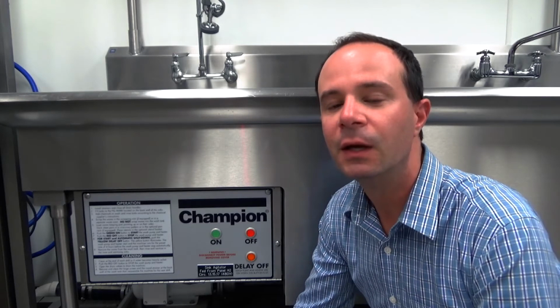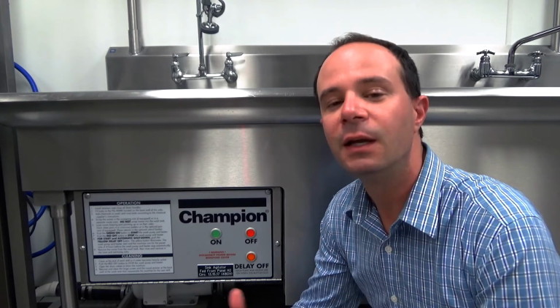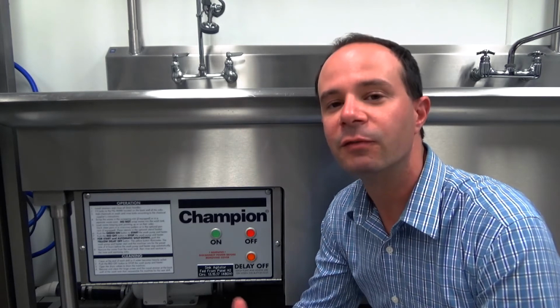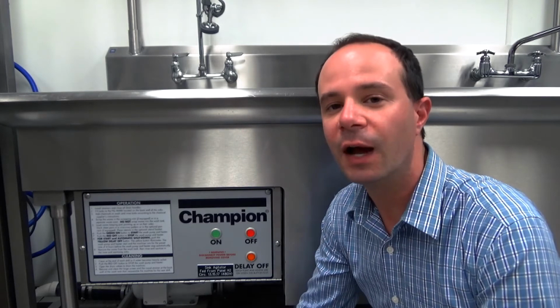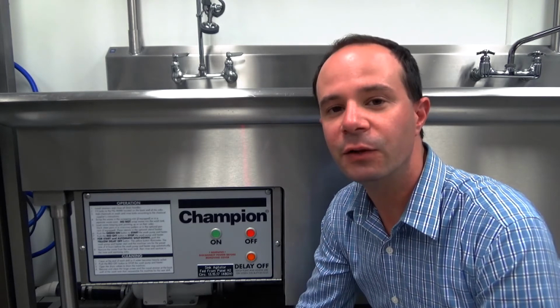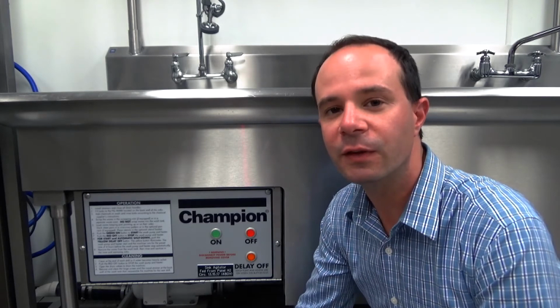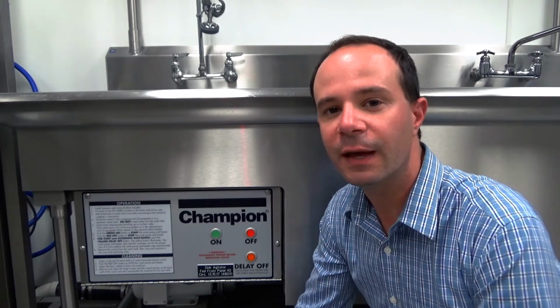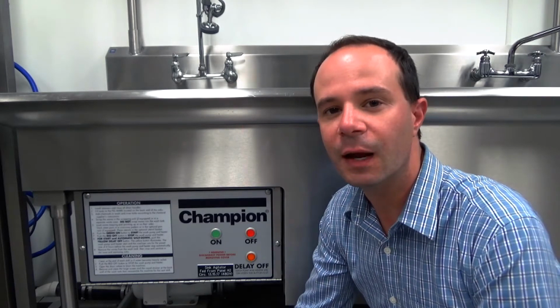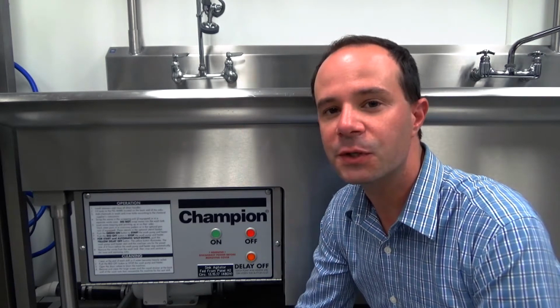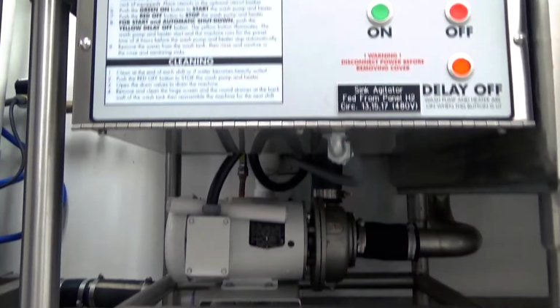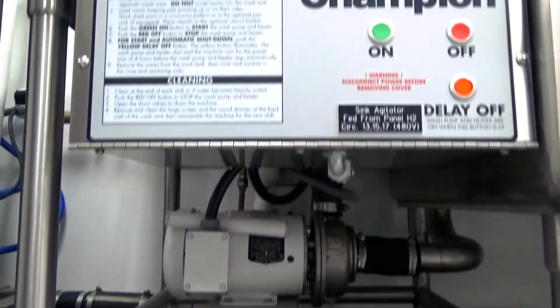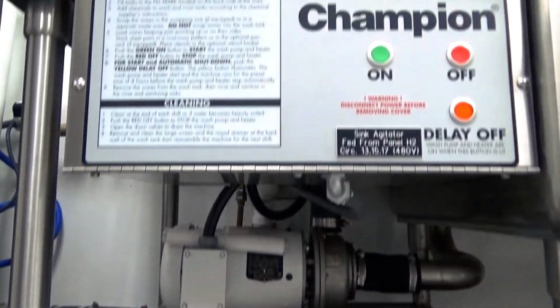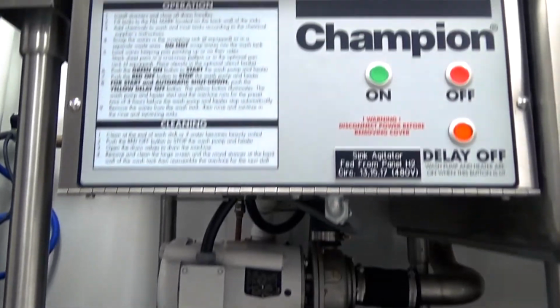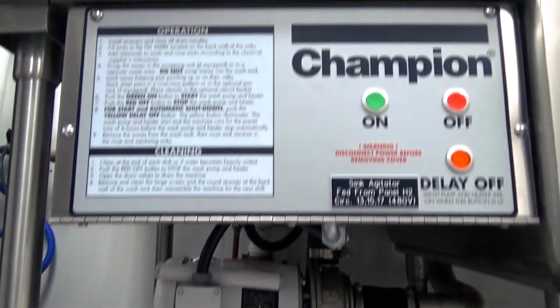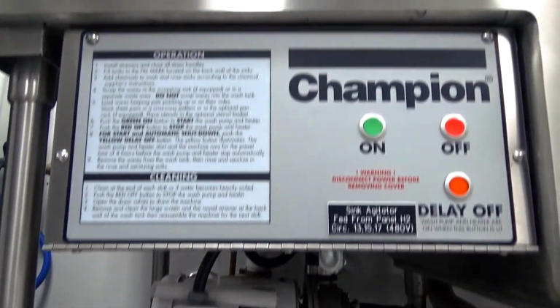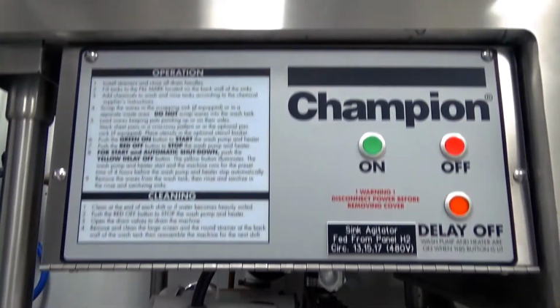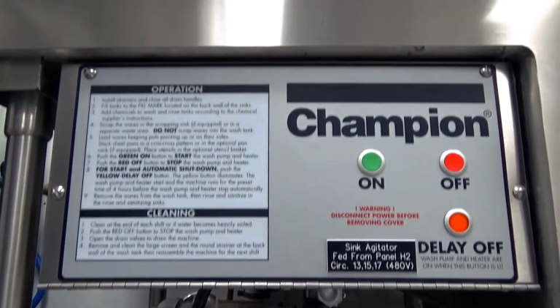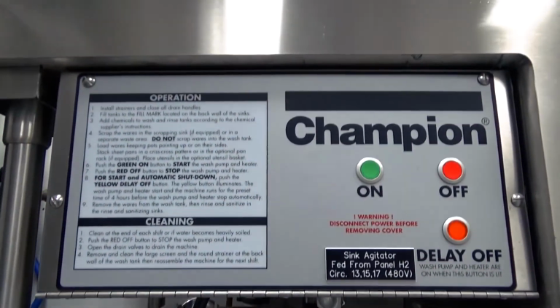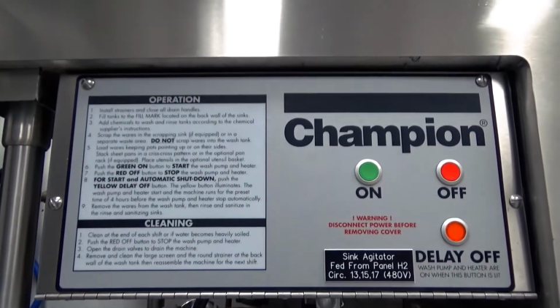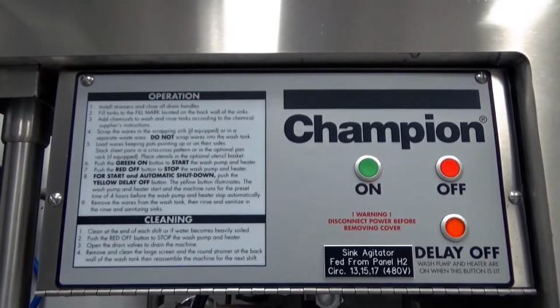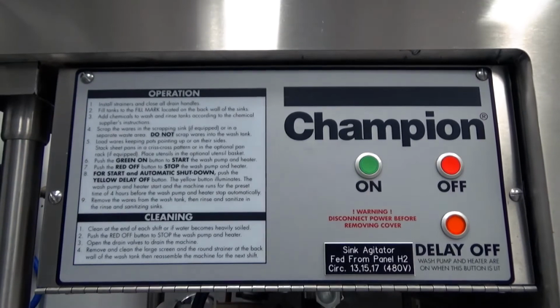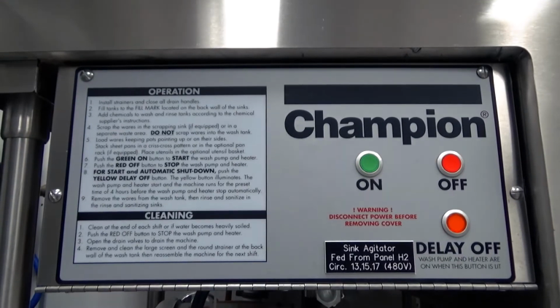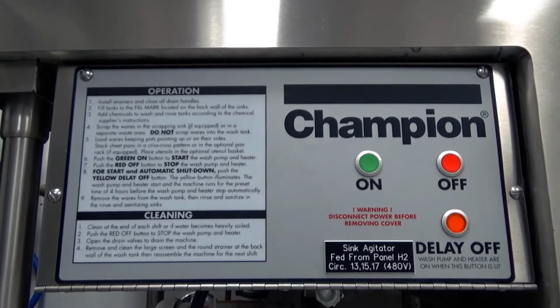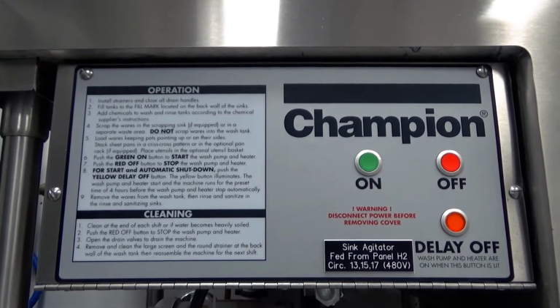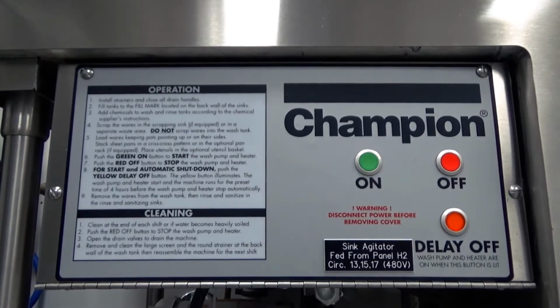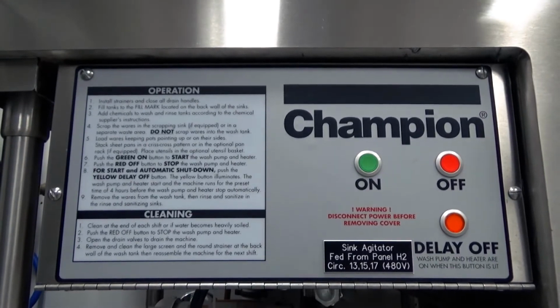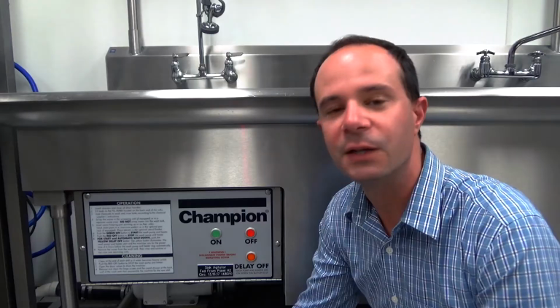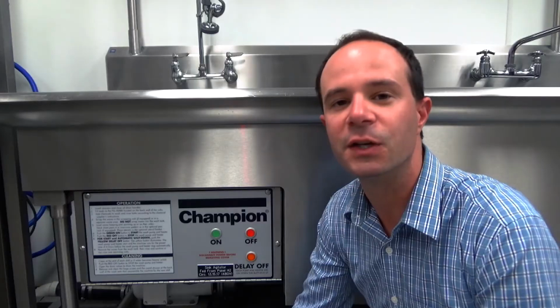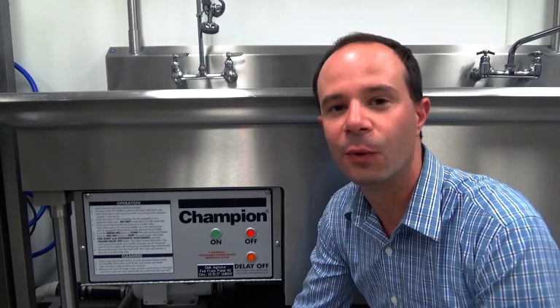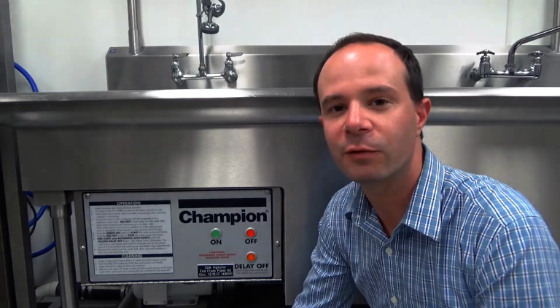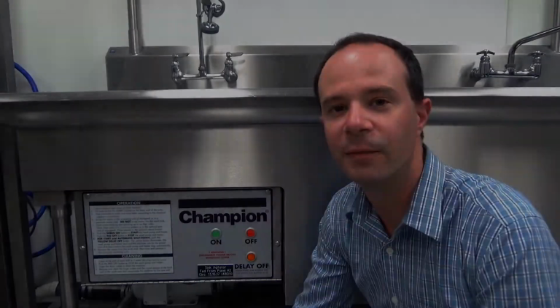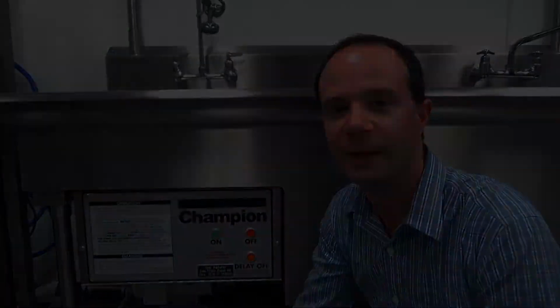If not using that option, the operator simply needs to turn it to the off position and continue on from there.